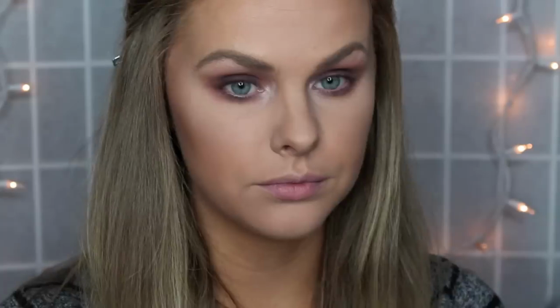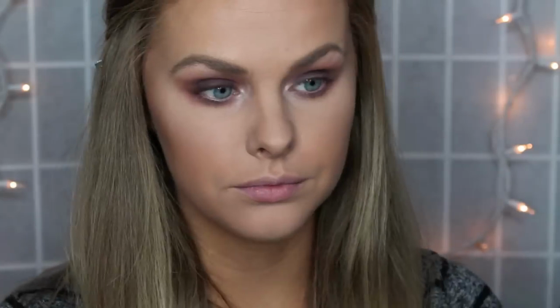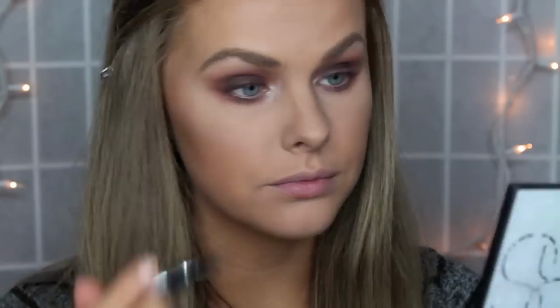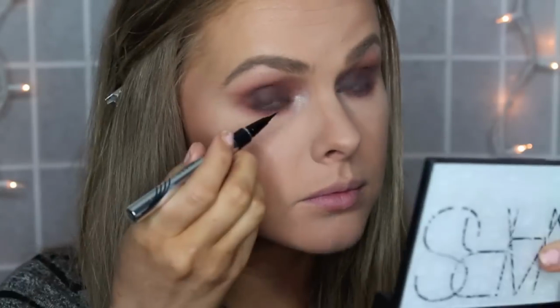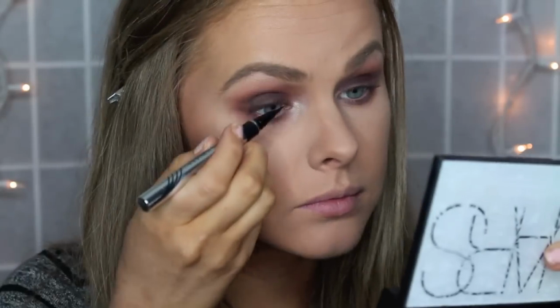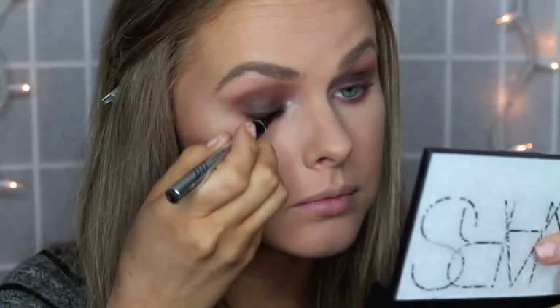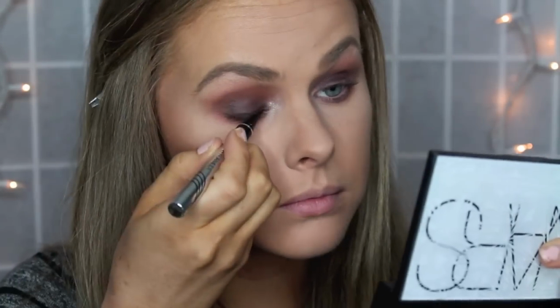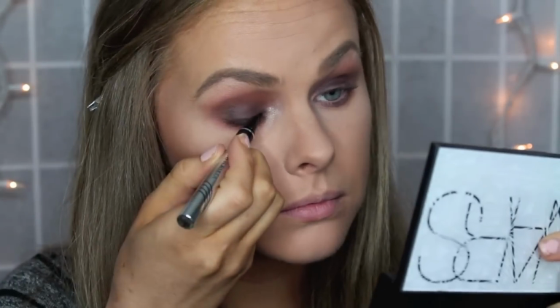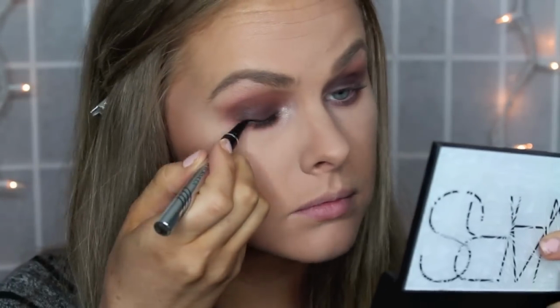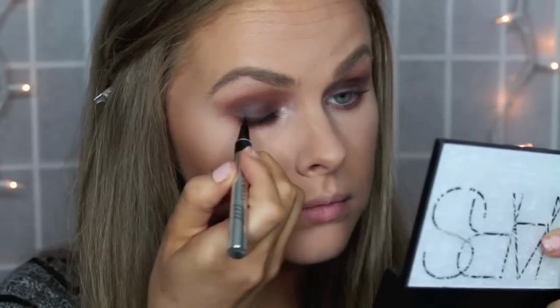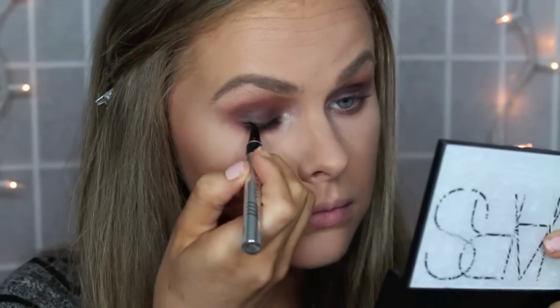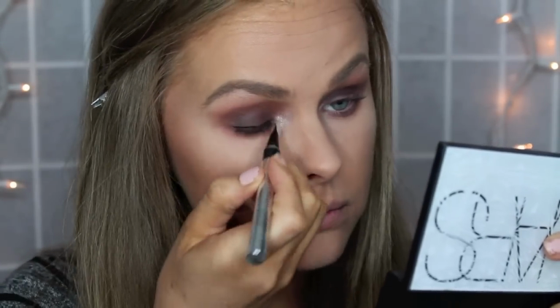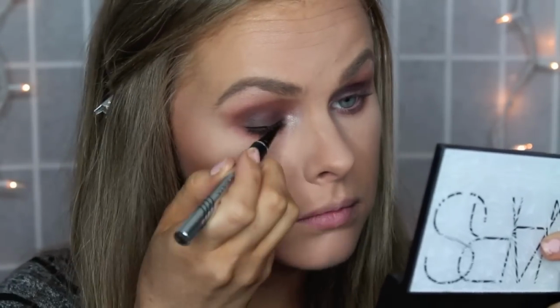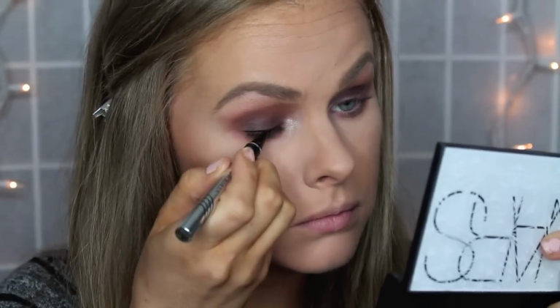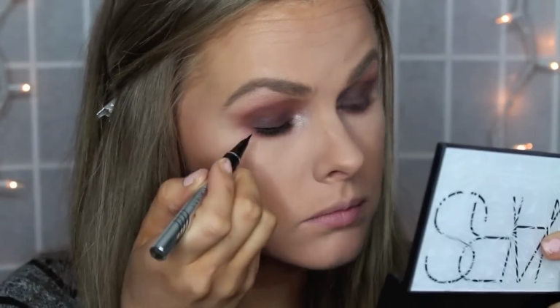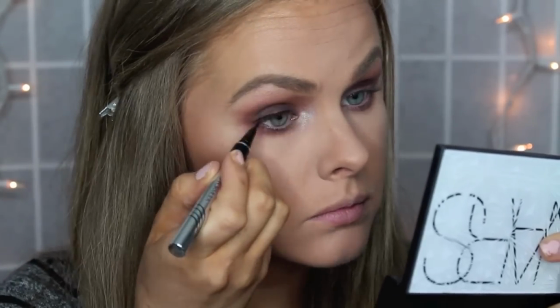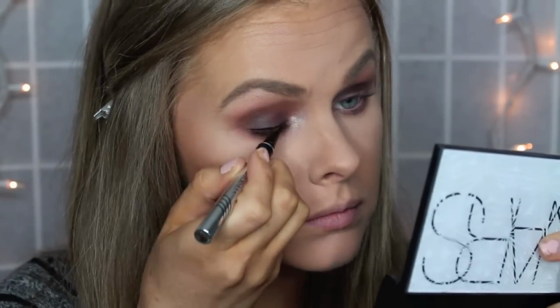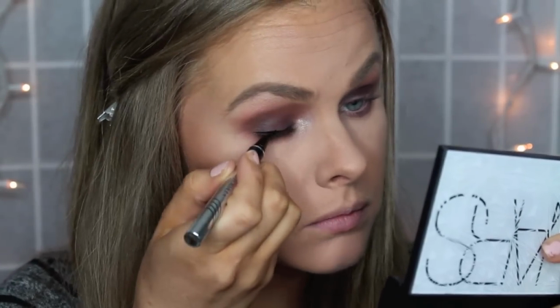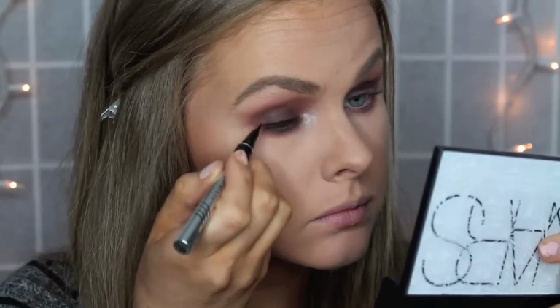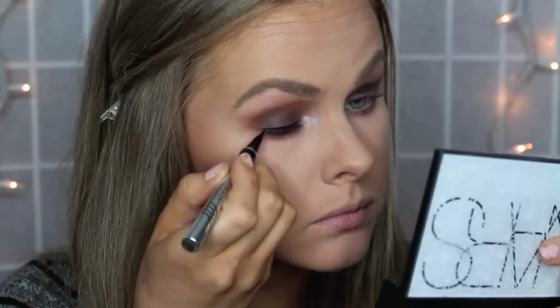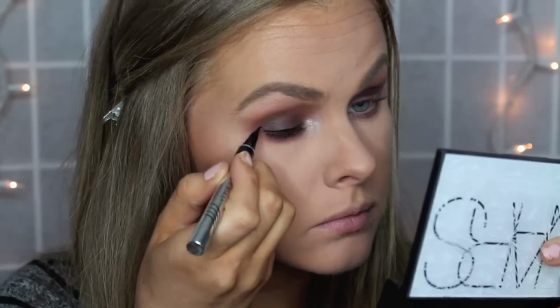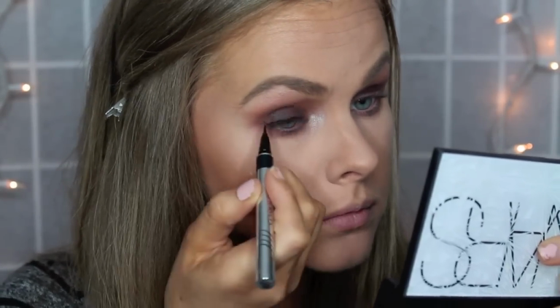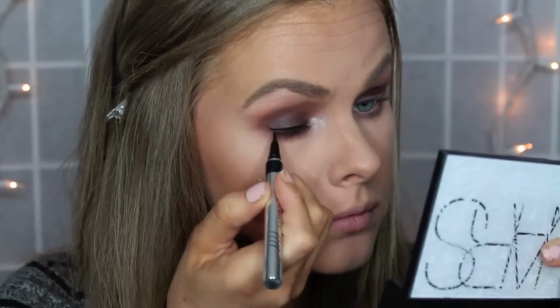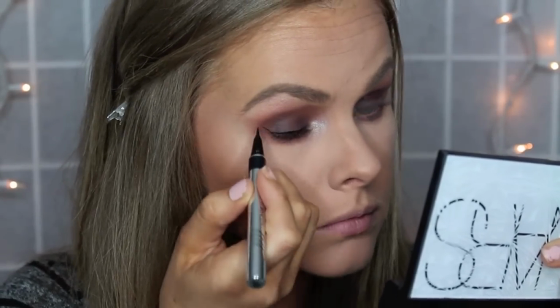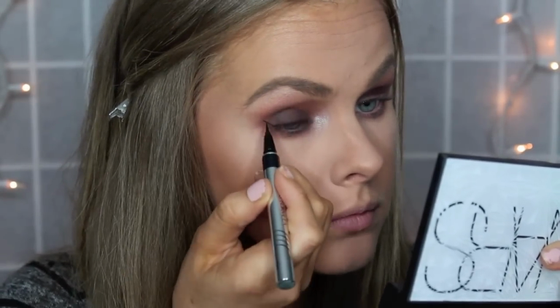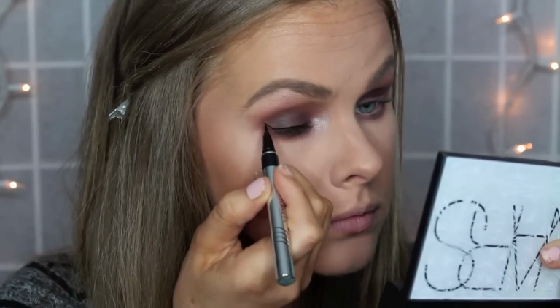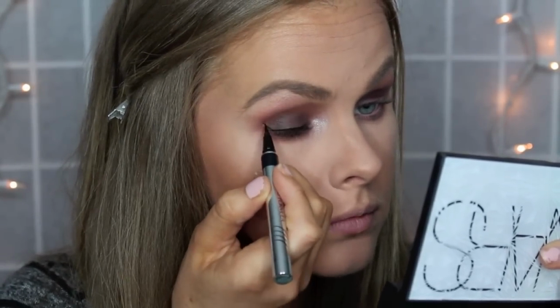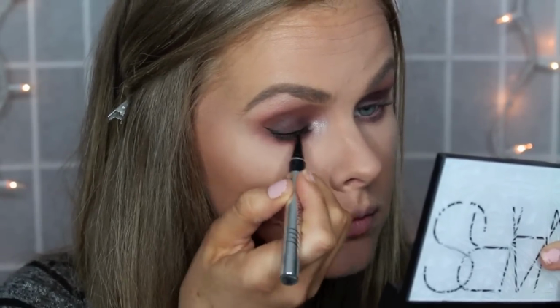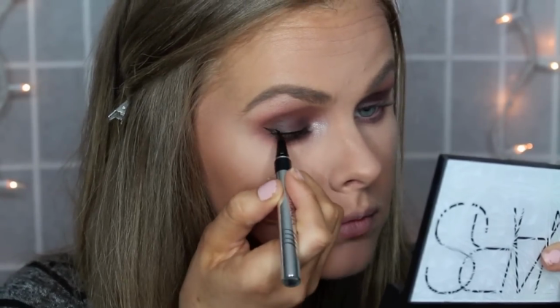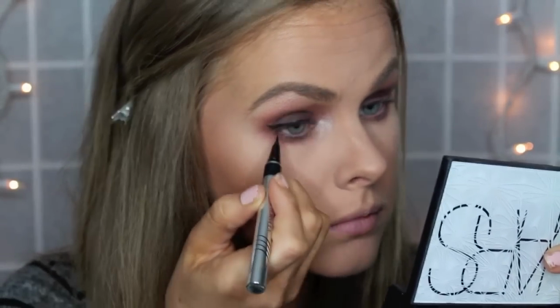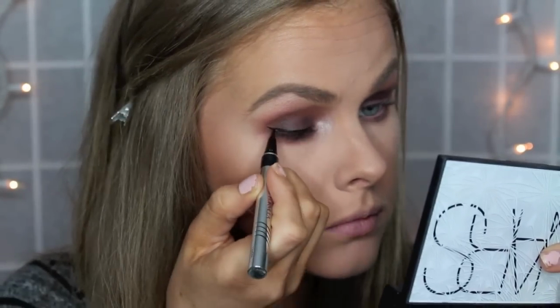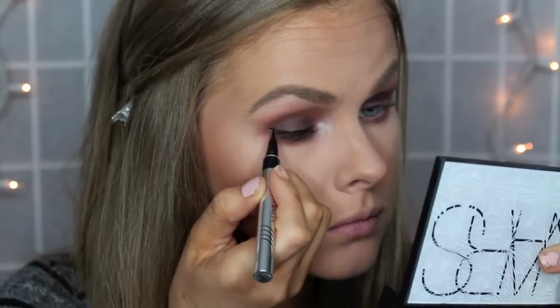I'm using my Physicians Formula Eyeliner today, just giving myself a nice thin line and a wing.